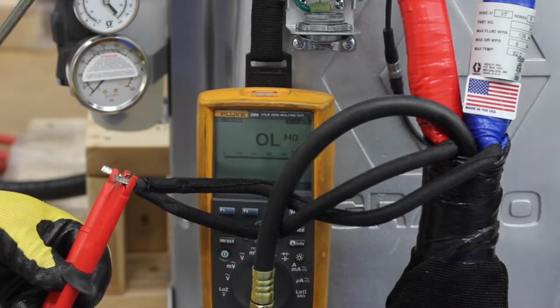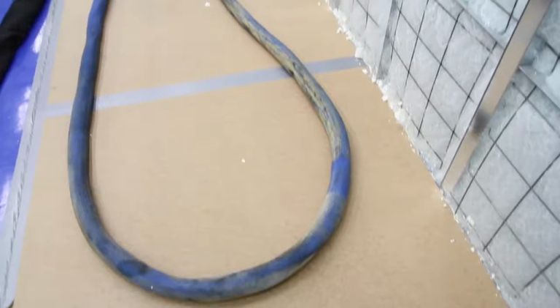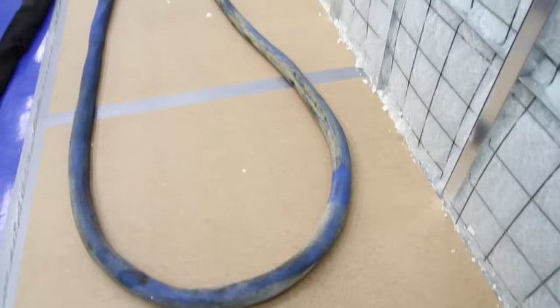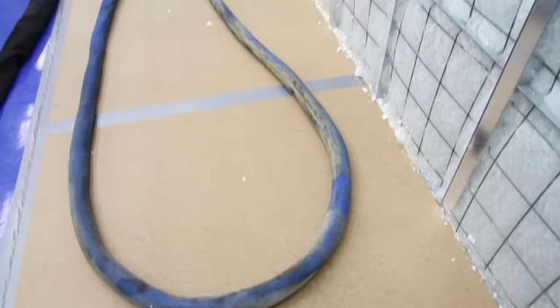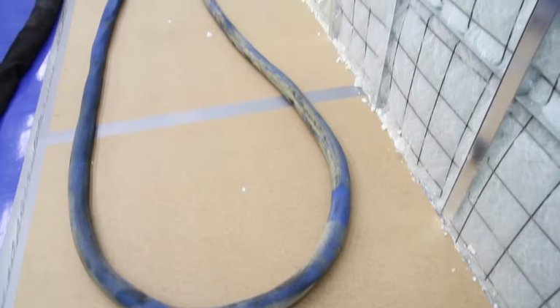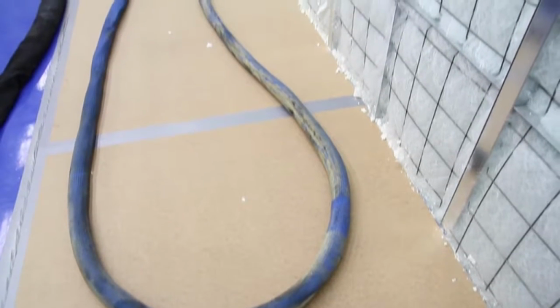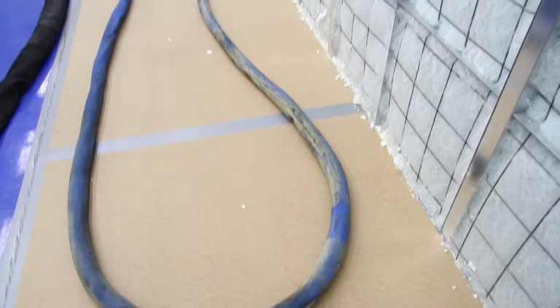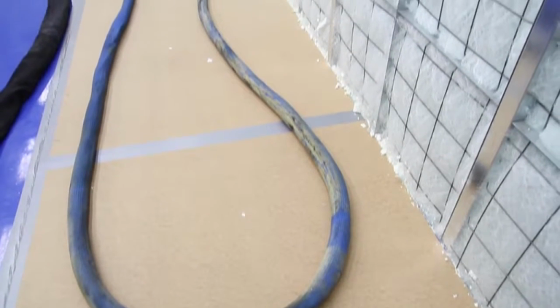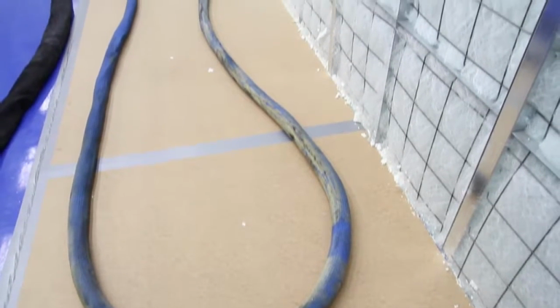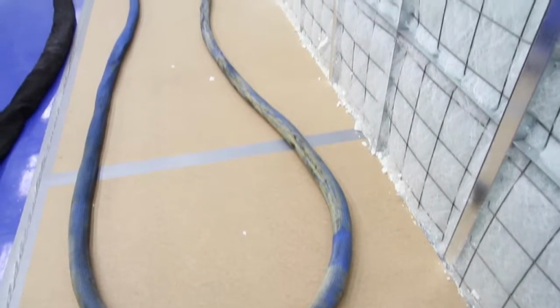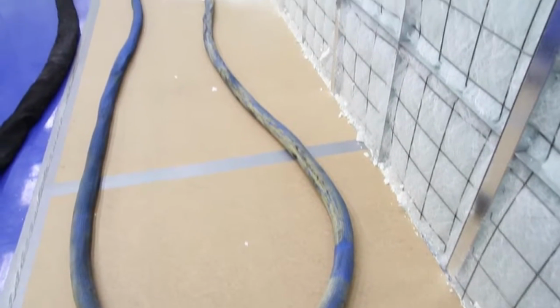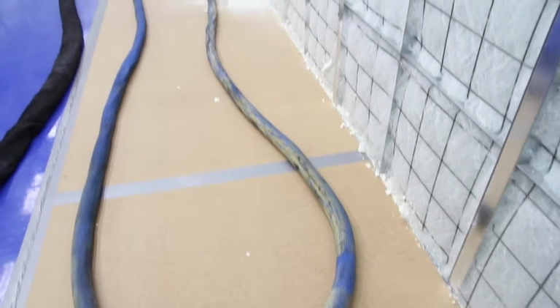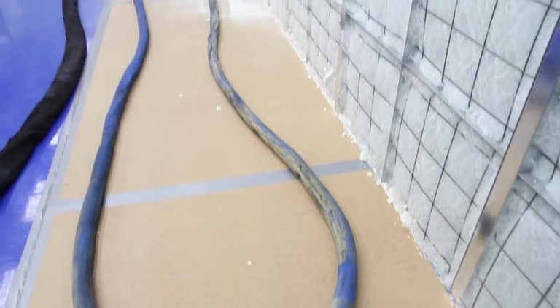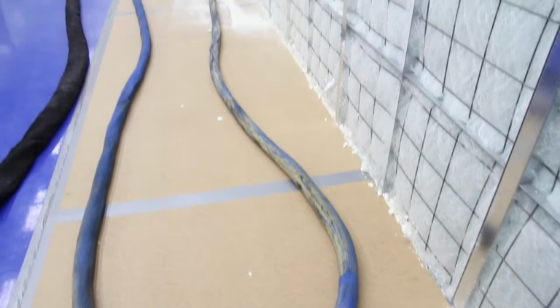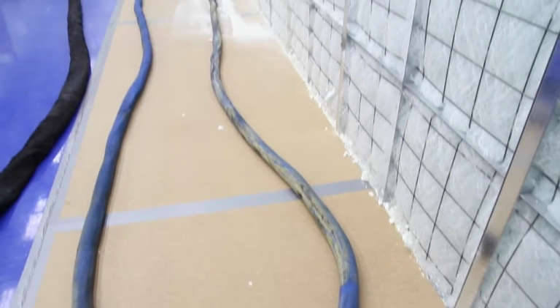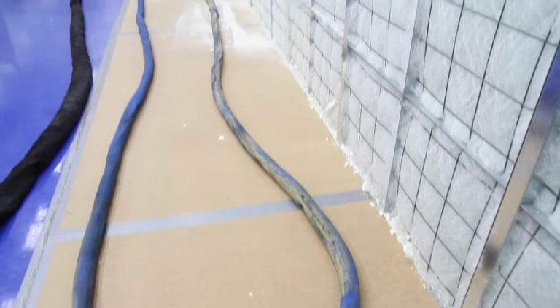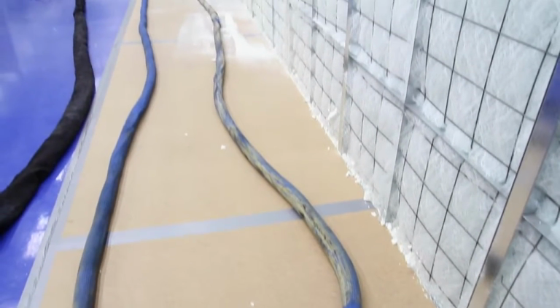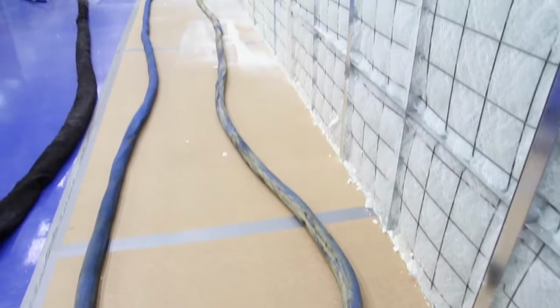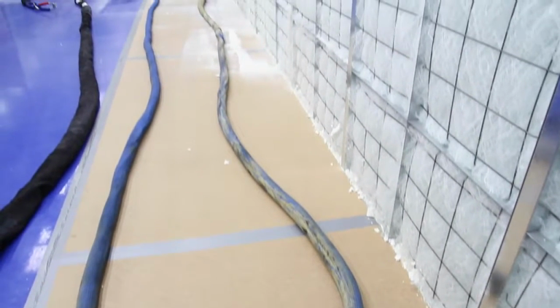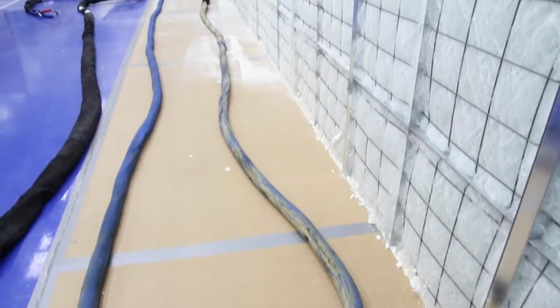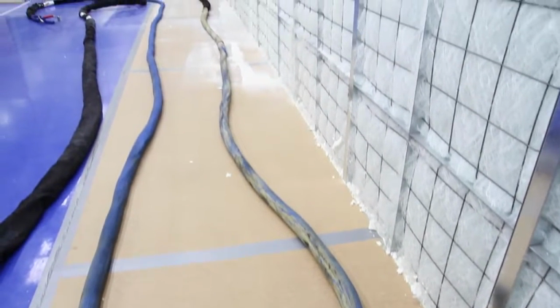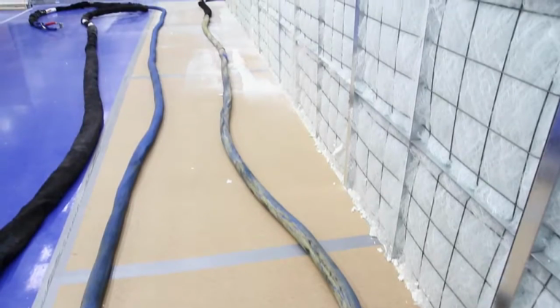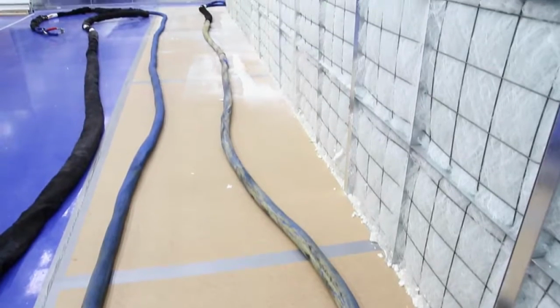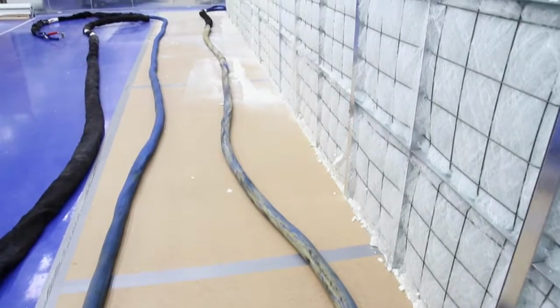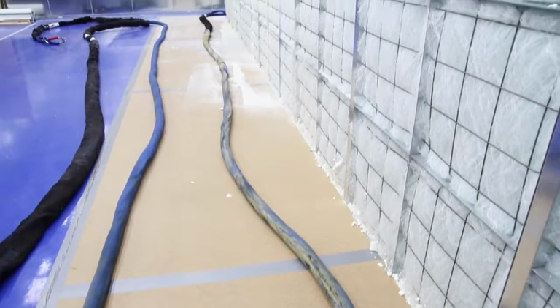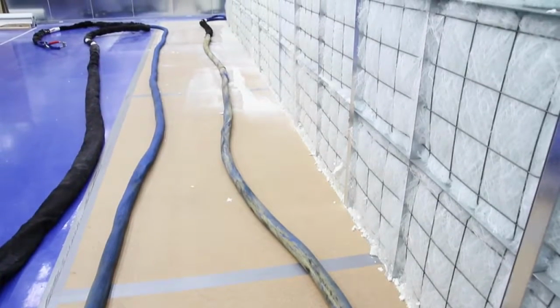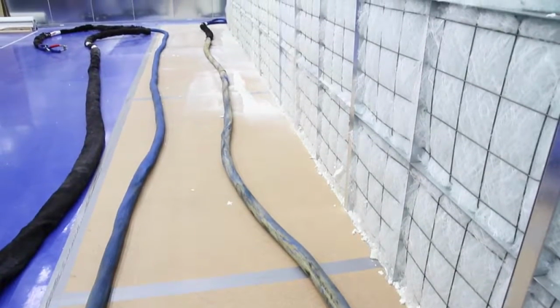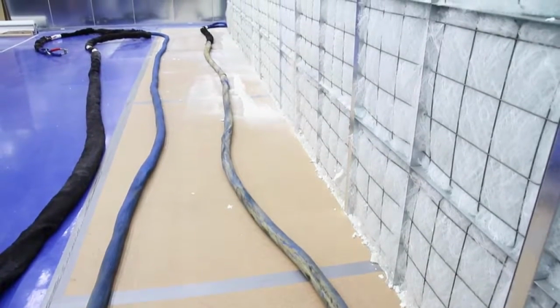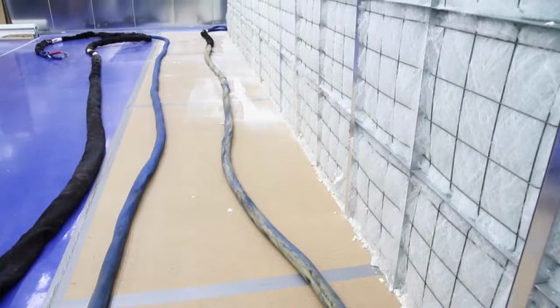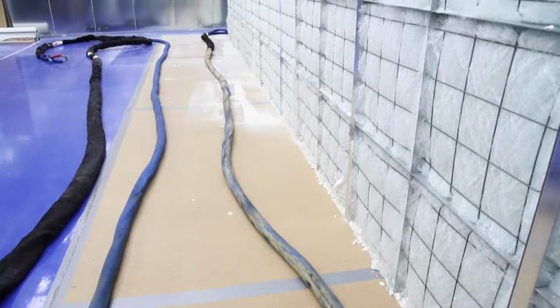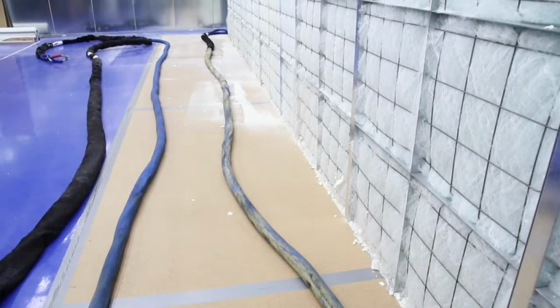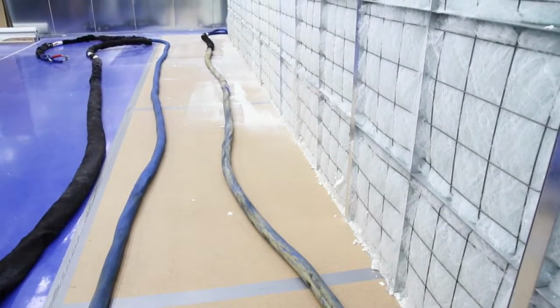A typical hose can be 250 to 300 feet long, but it's the 50-foot section closest to the installer that is most susceptible to a break.